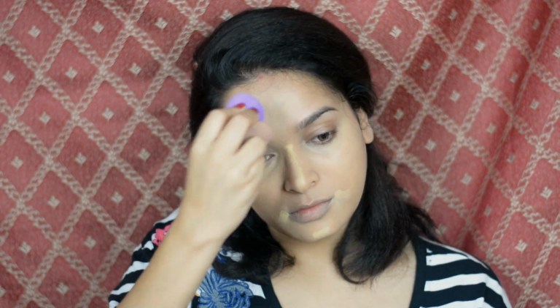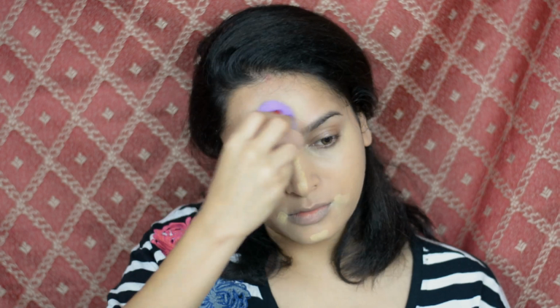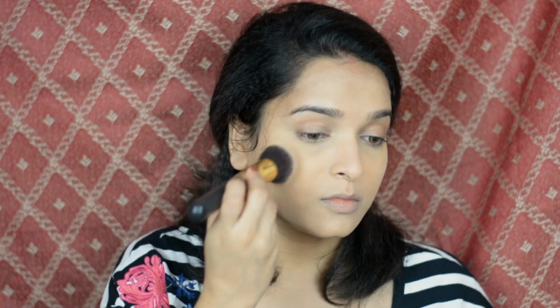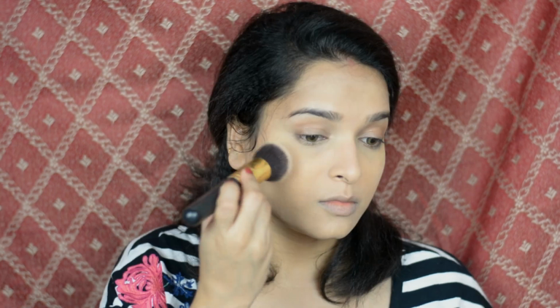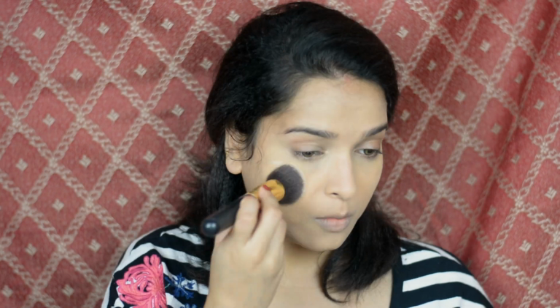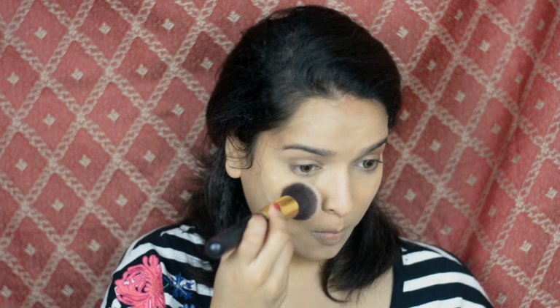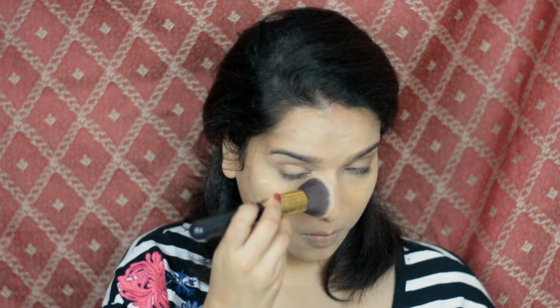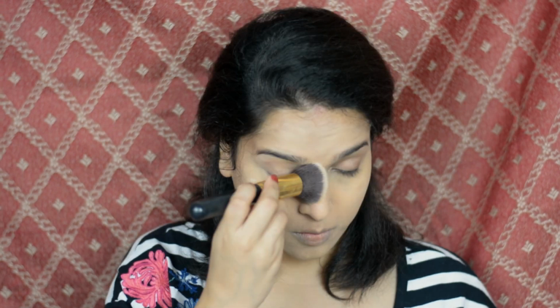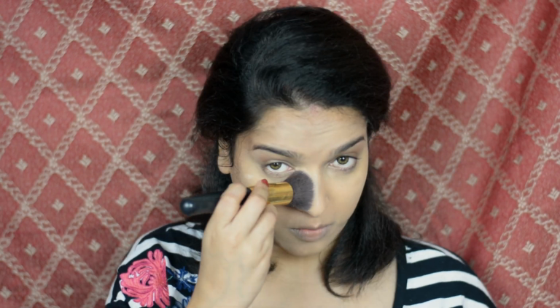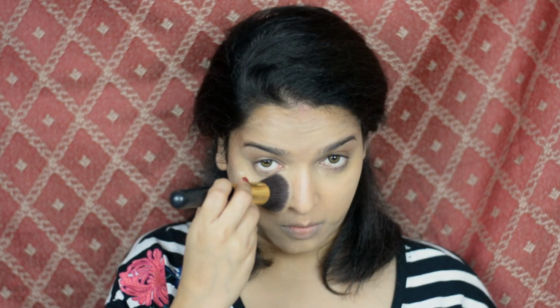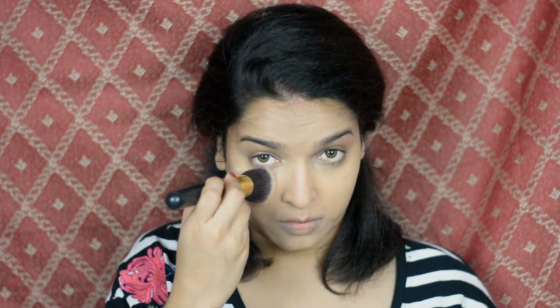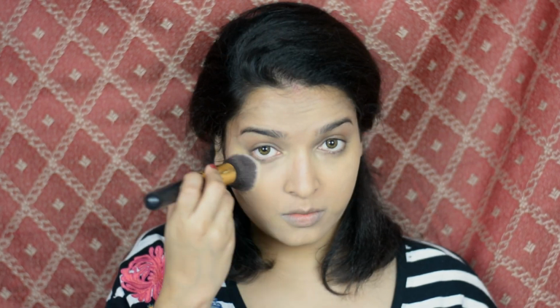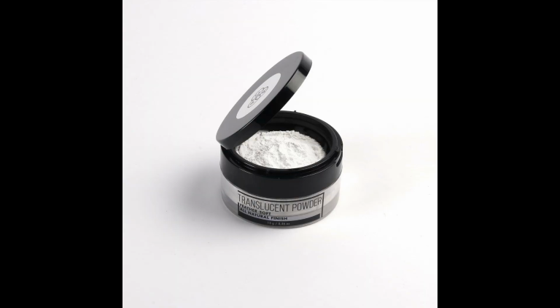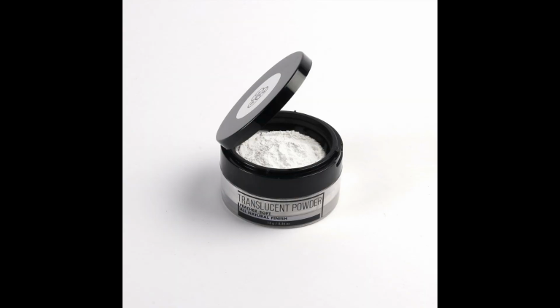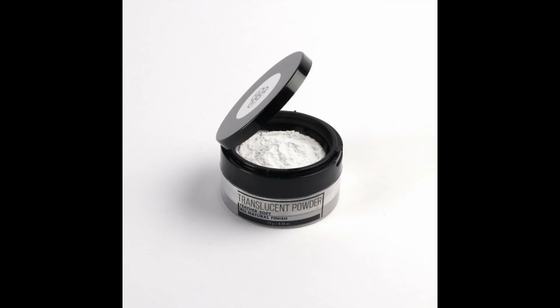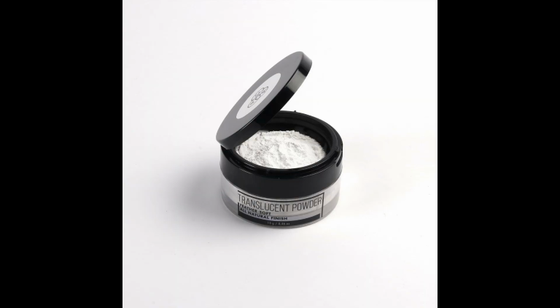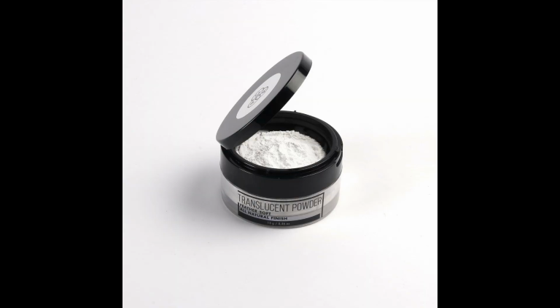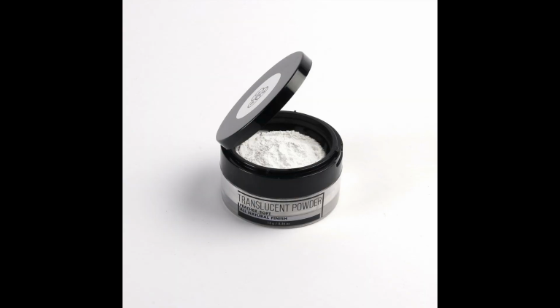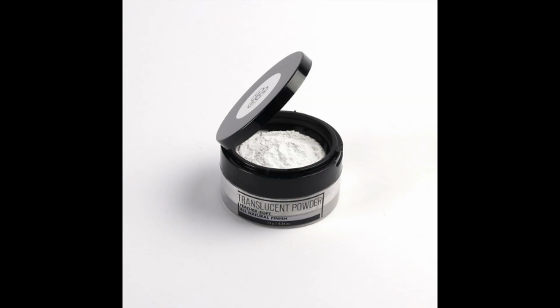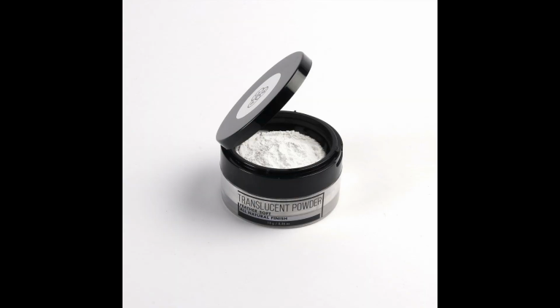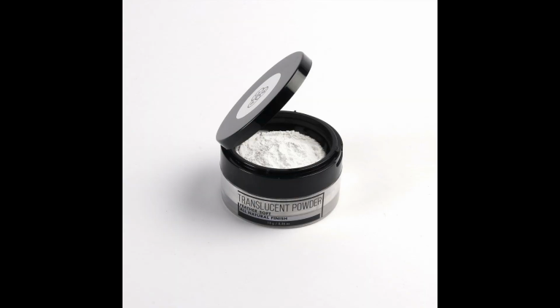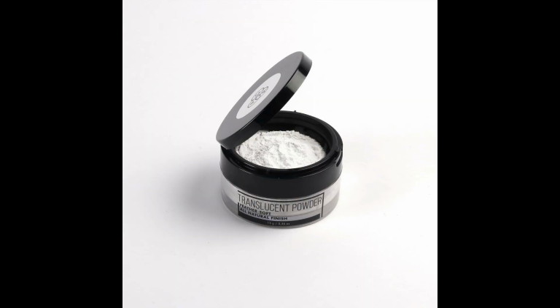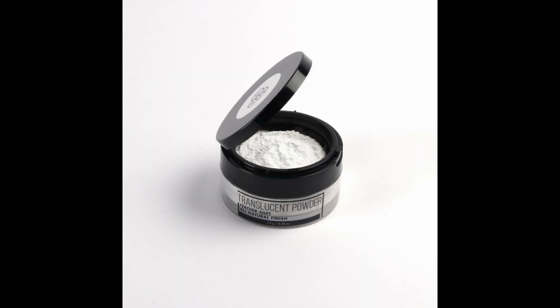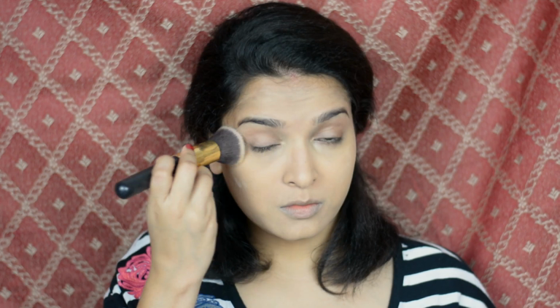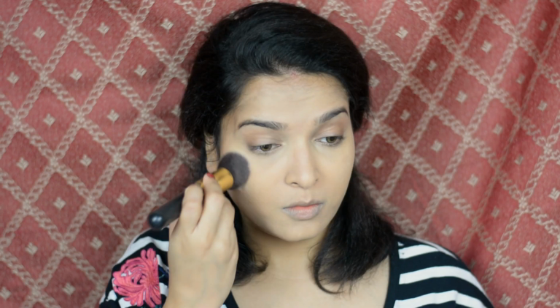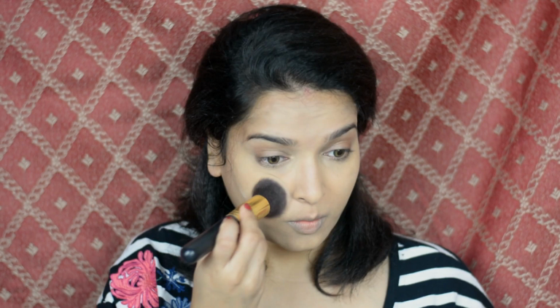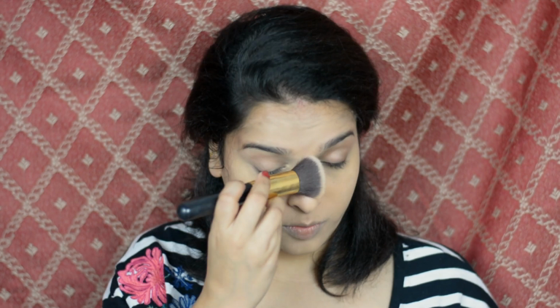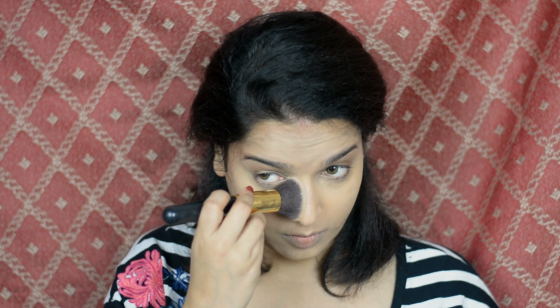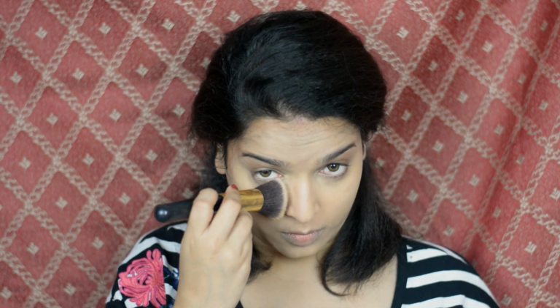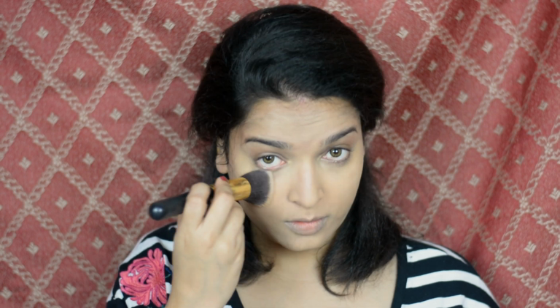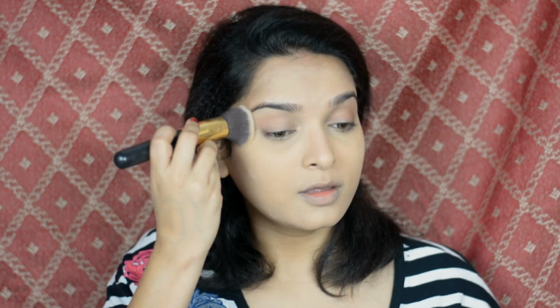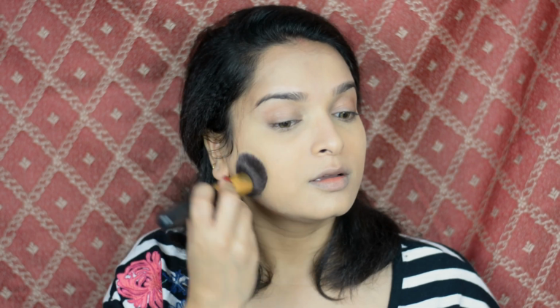Now to set everything I'm using Pack Translucent Powder 01 and applying all over my face.